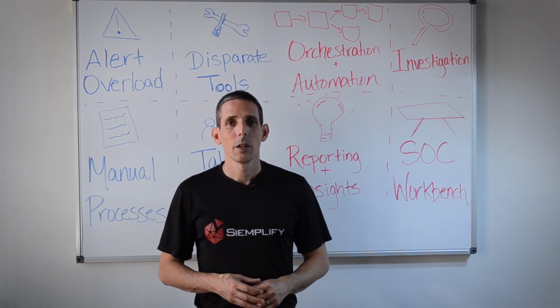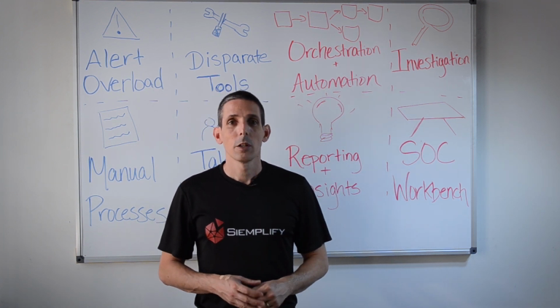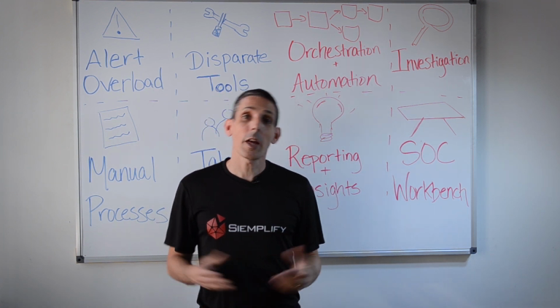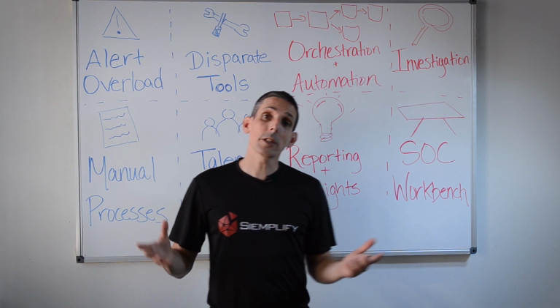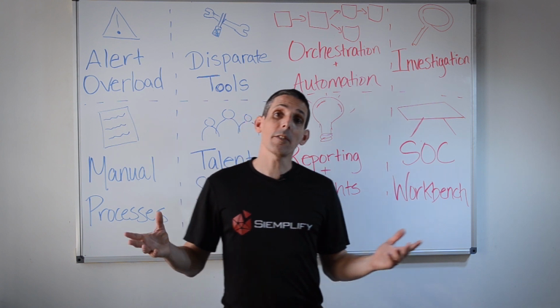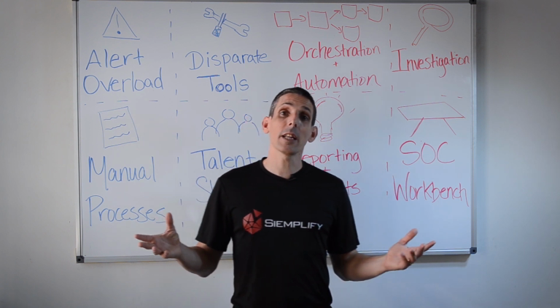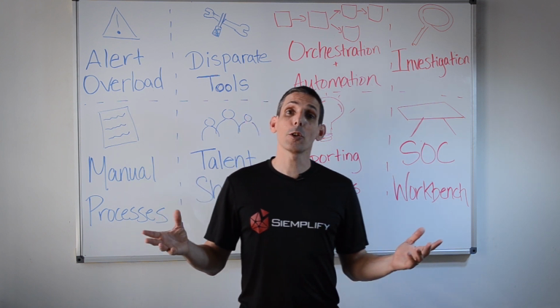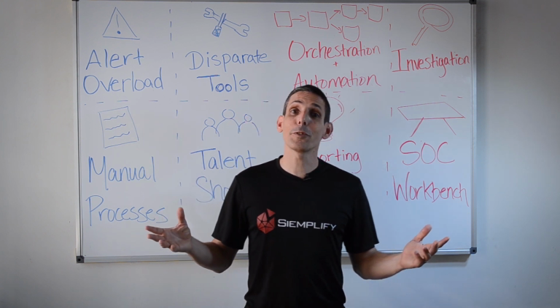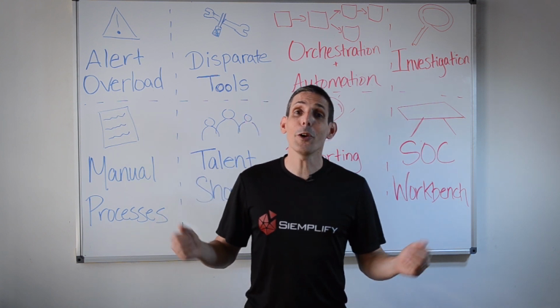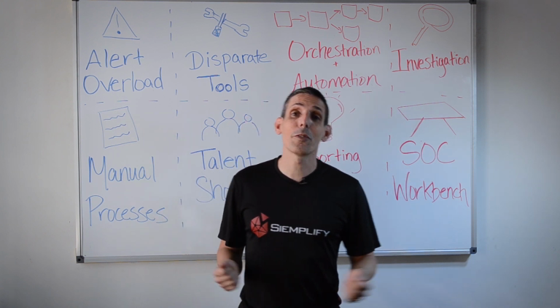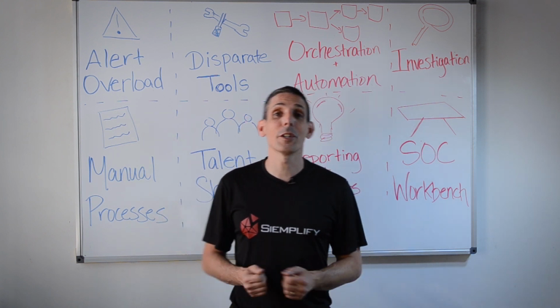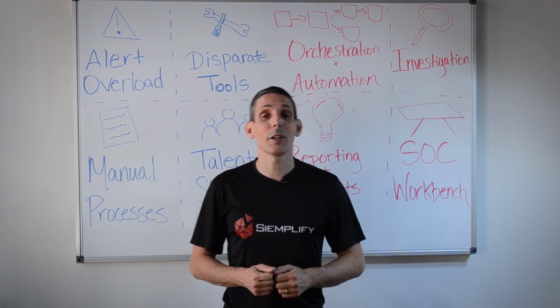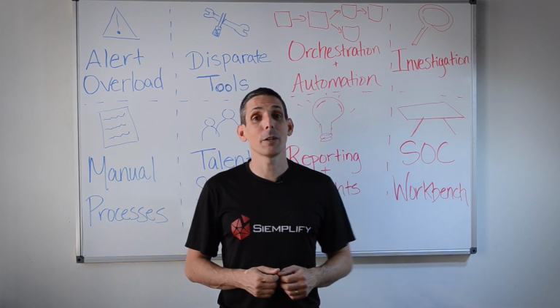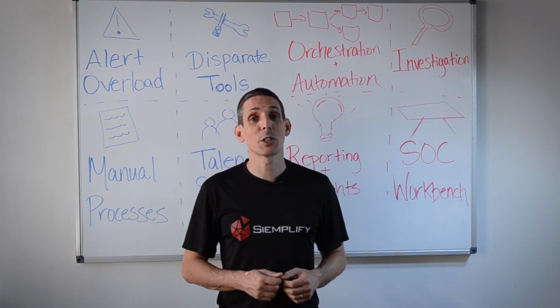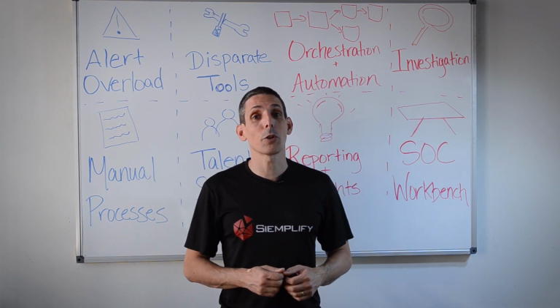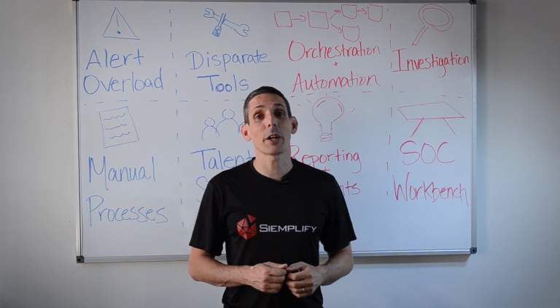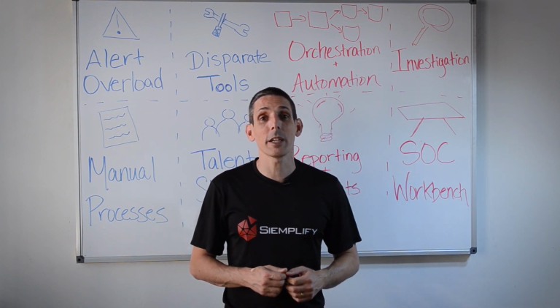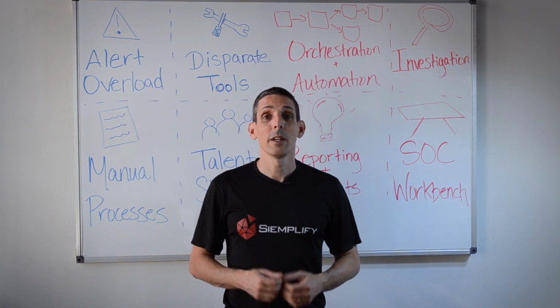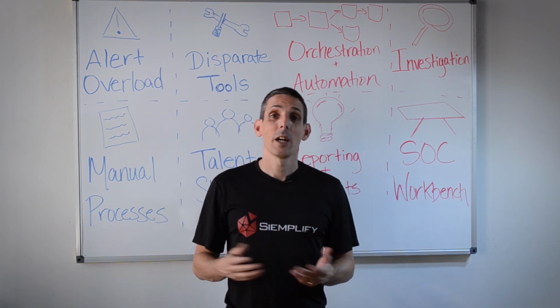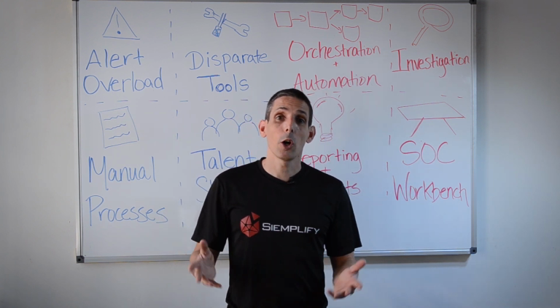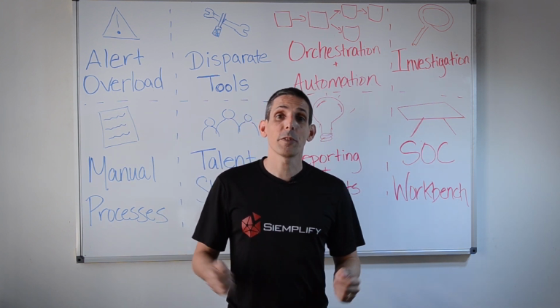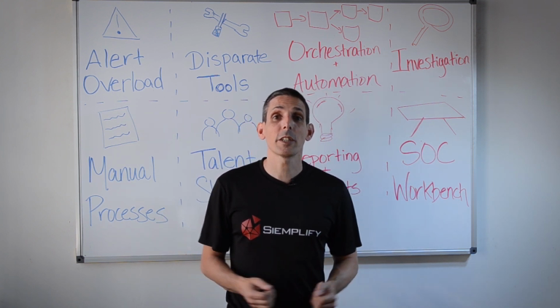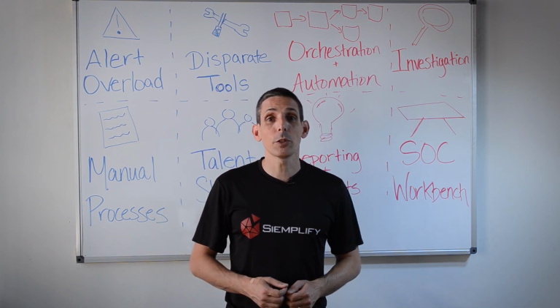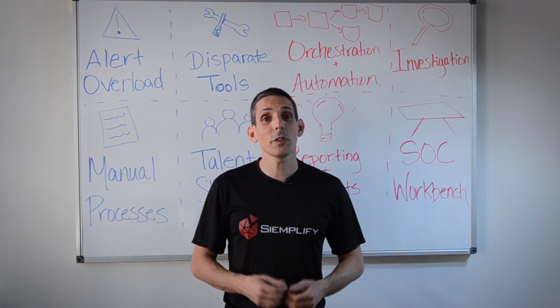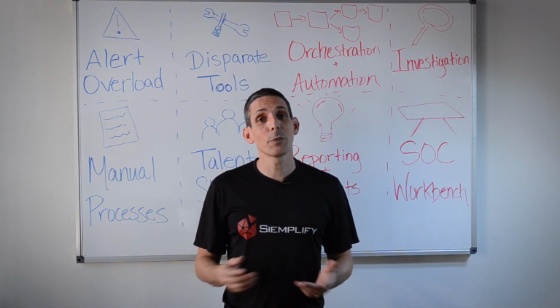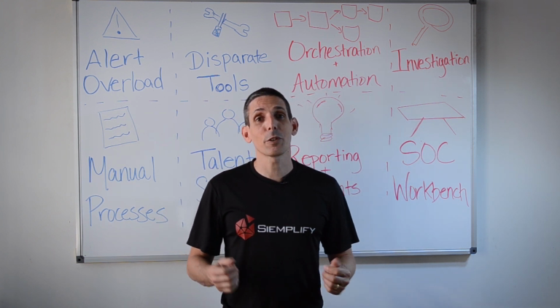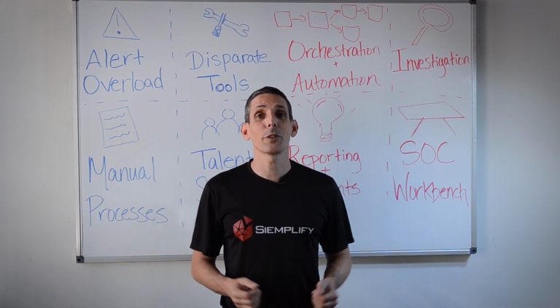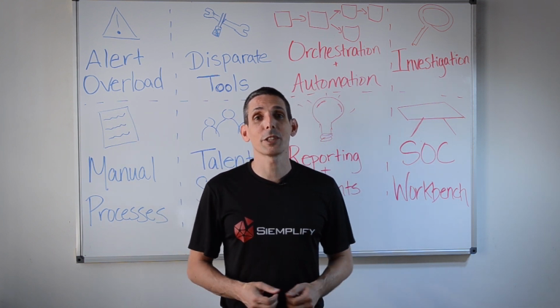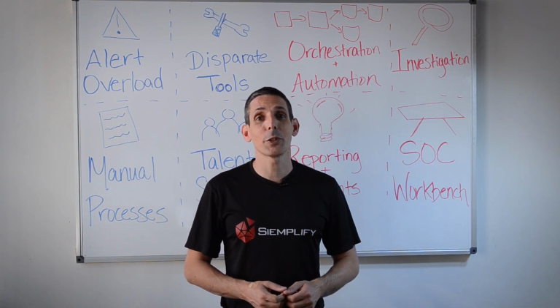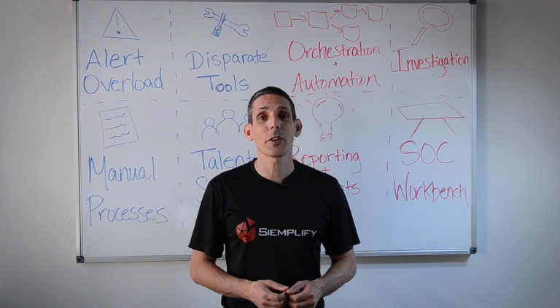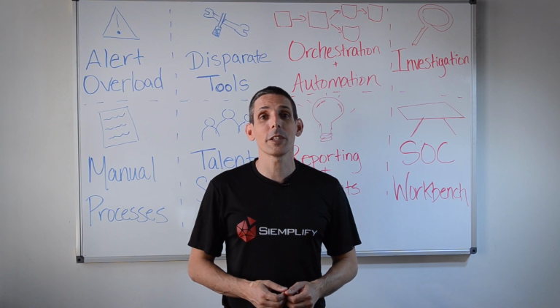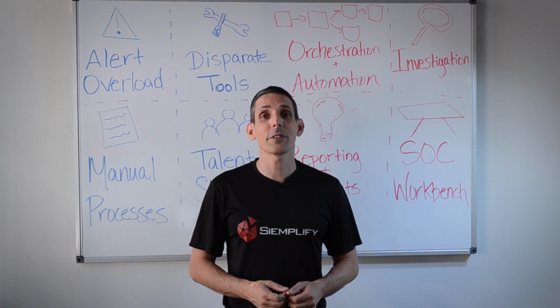So that was a high-level overview of the SOAR market. I hope you find it useful, and we look forward to seeing you in other videos.